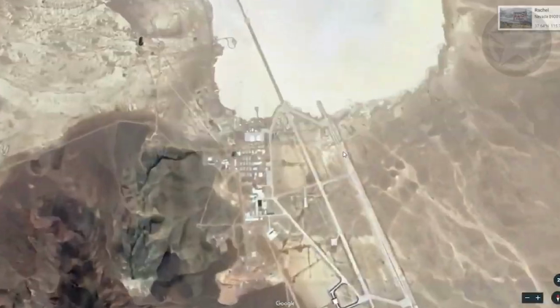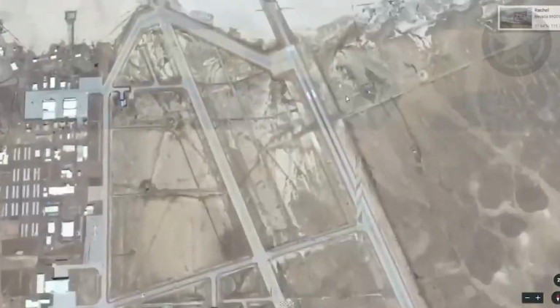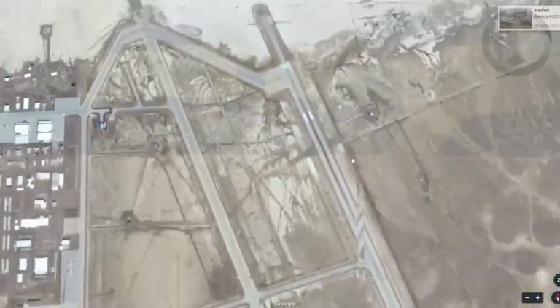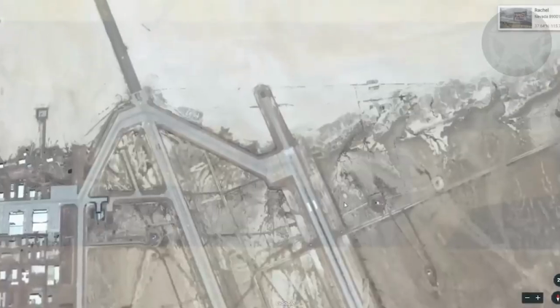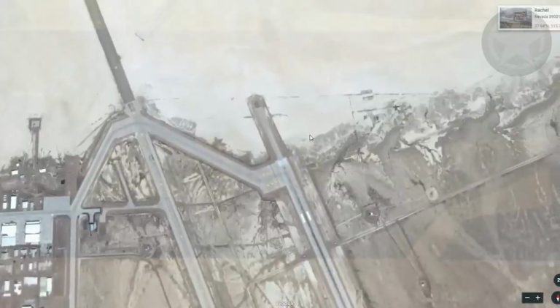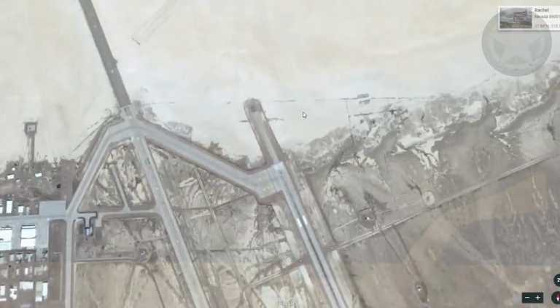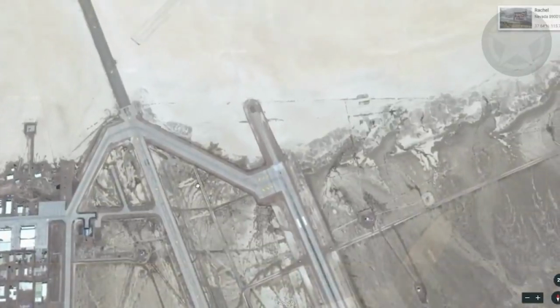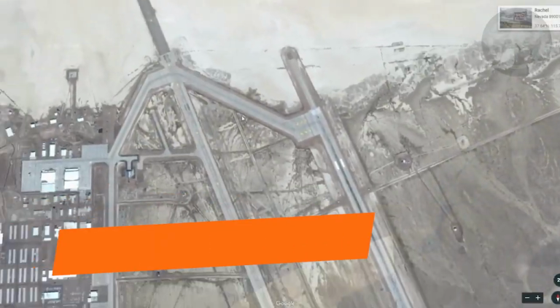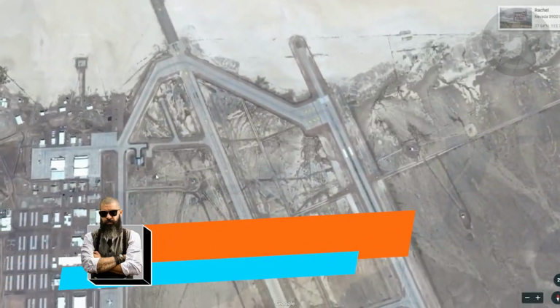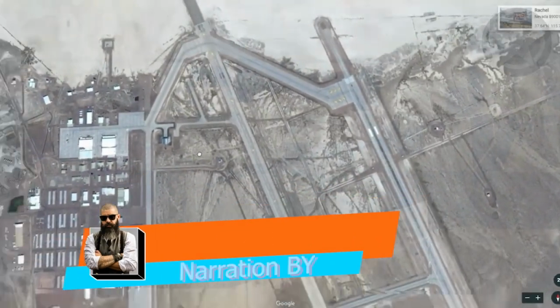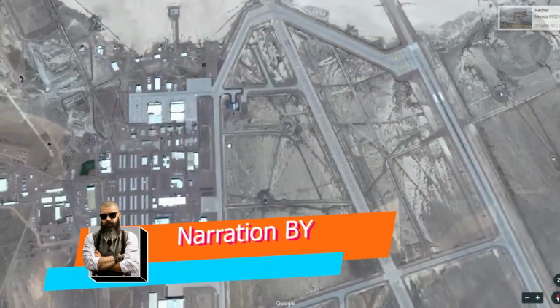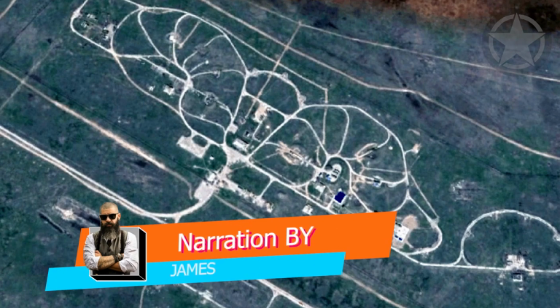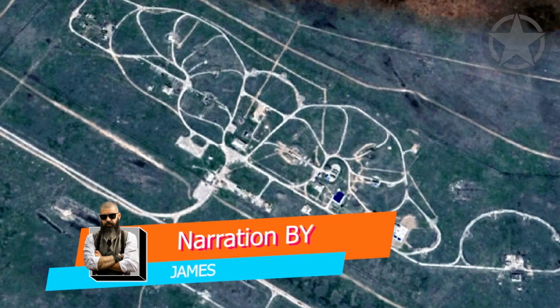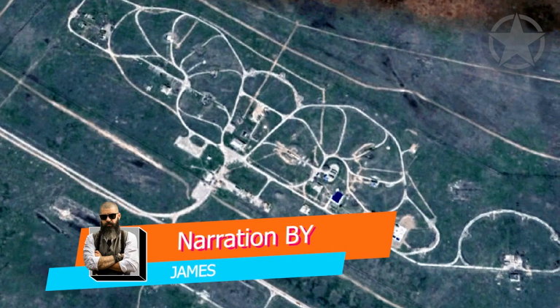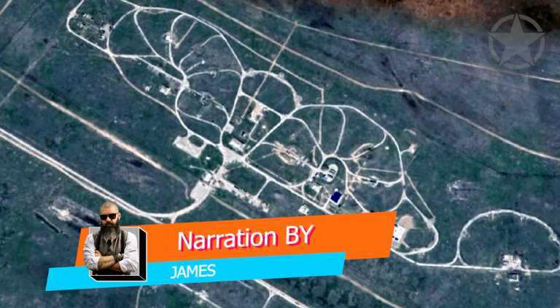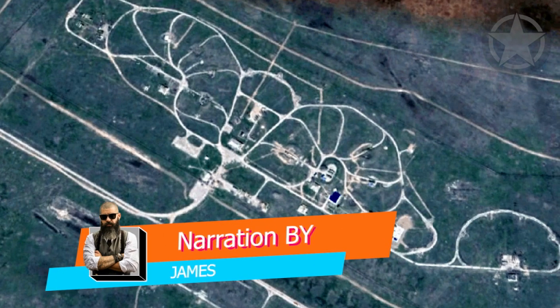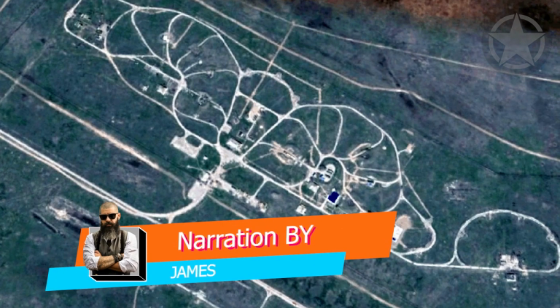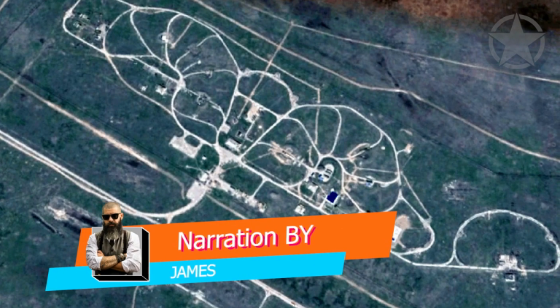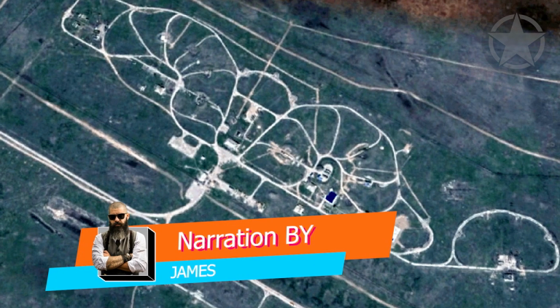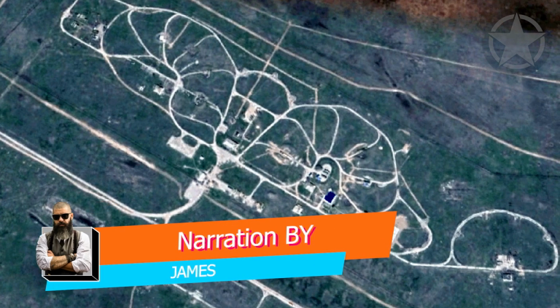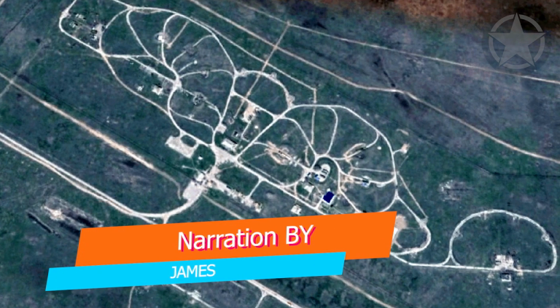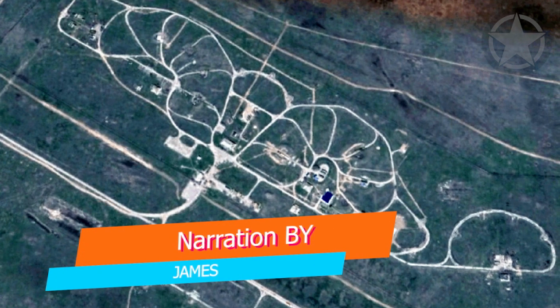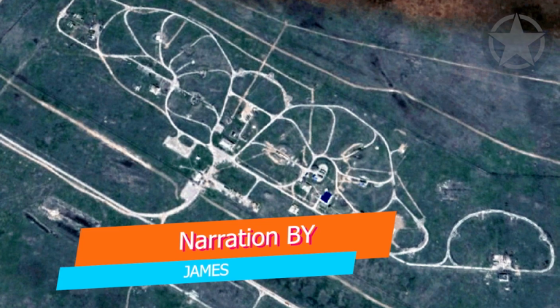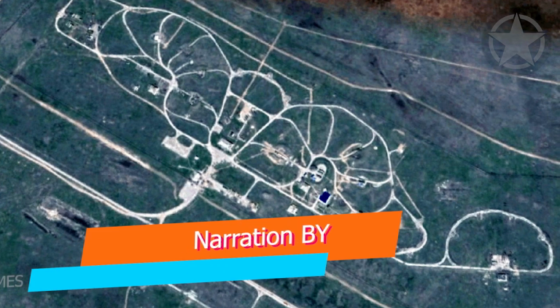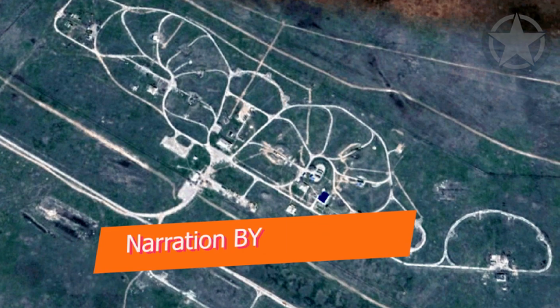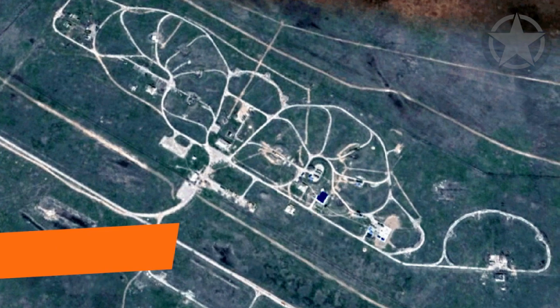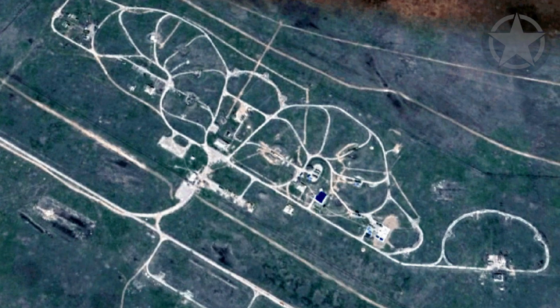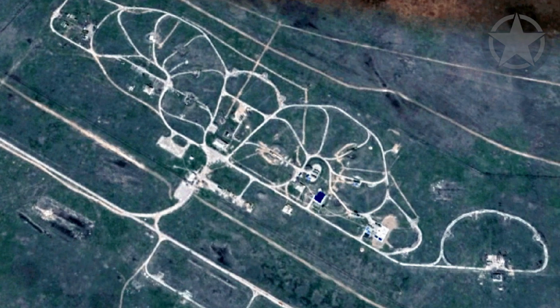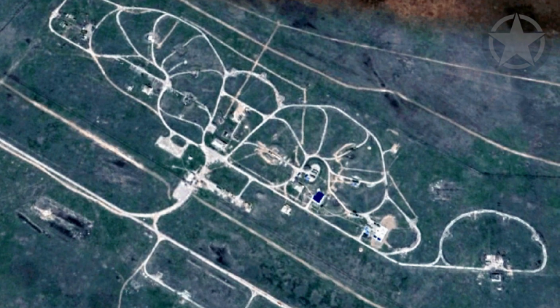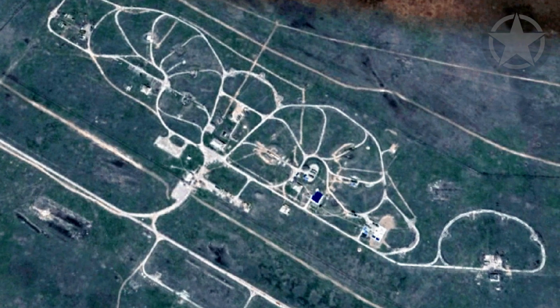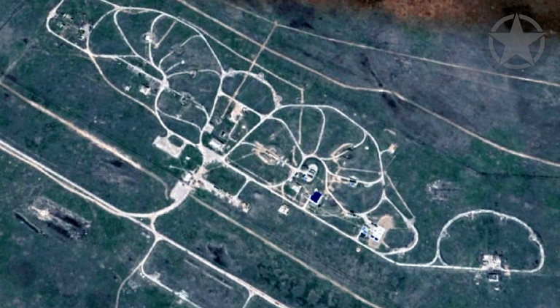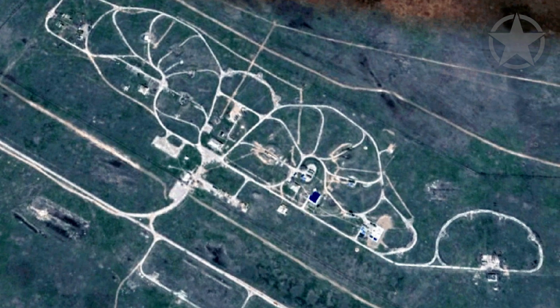While Area 51 has managed to catch our attention, here are some of the other top-secret military bases that you may not have heard of until now.